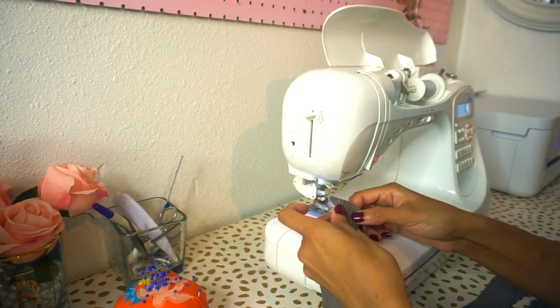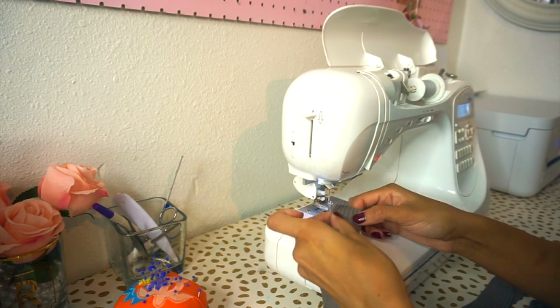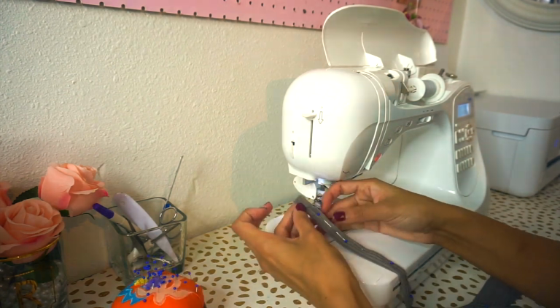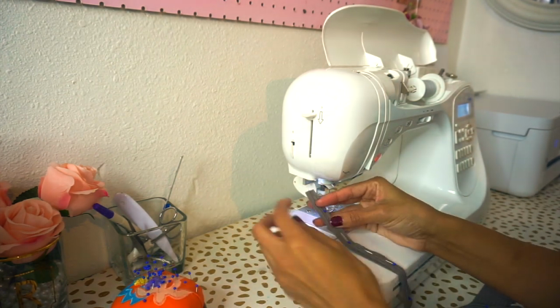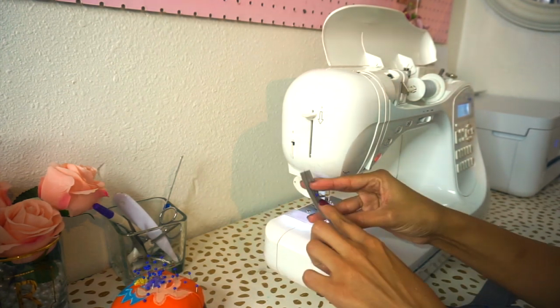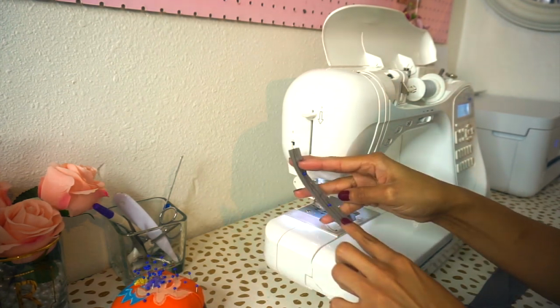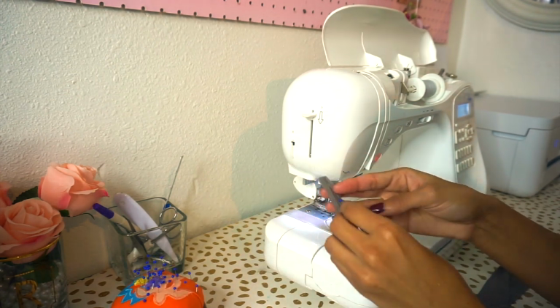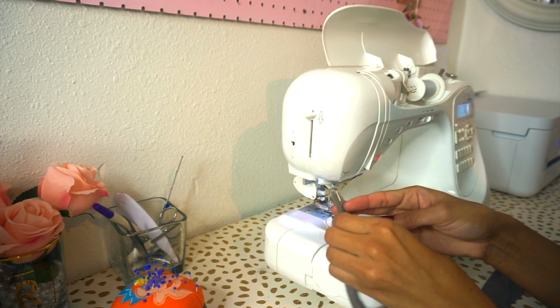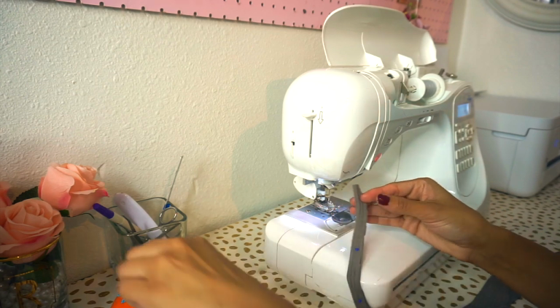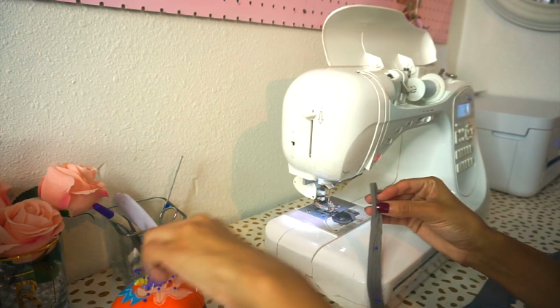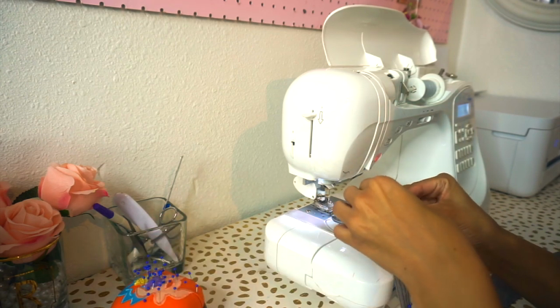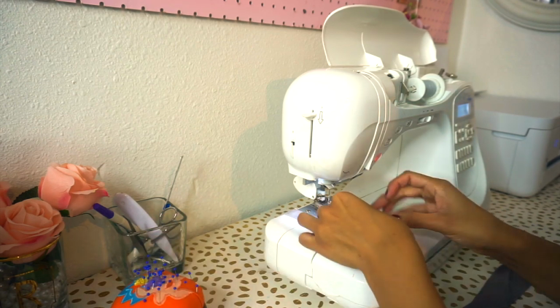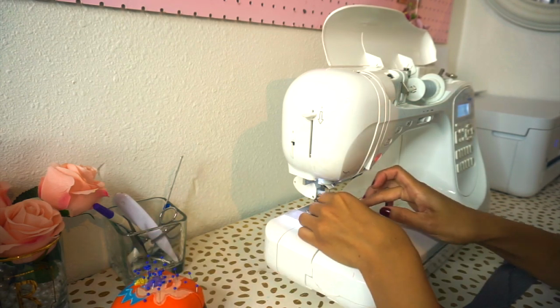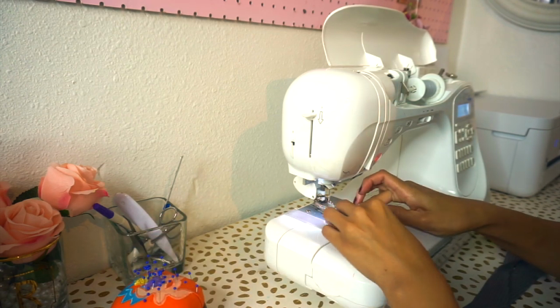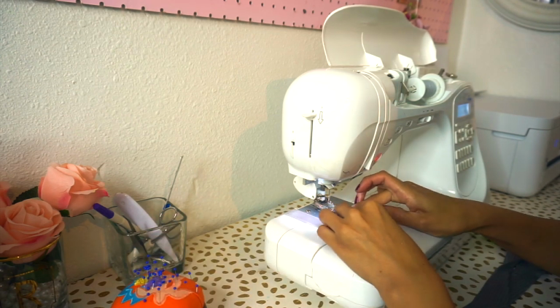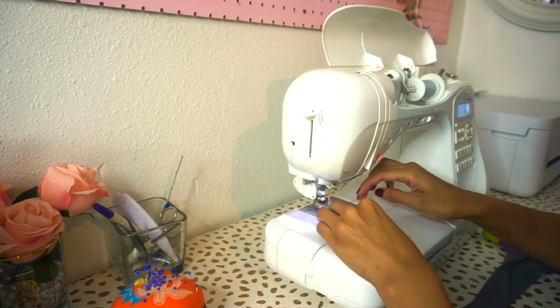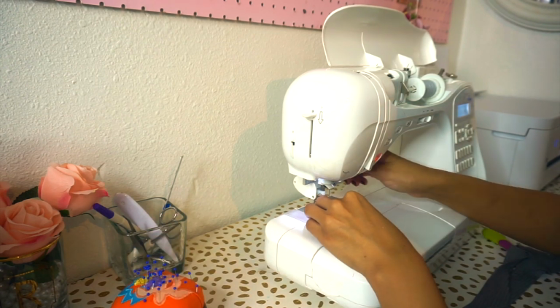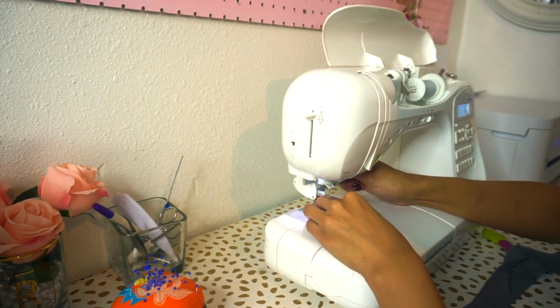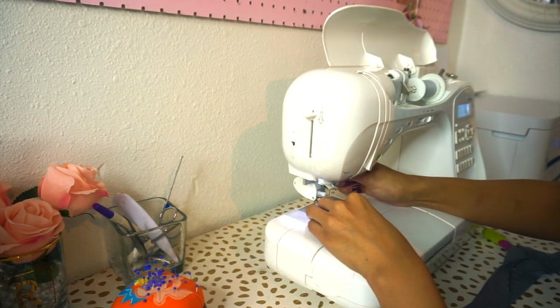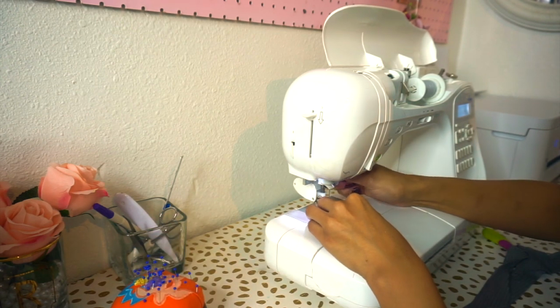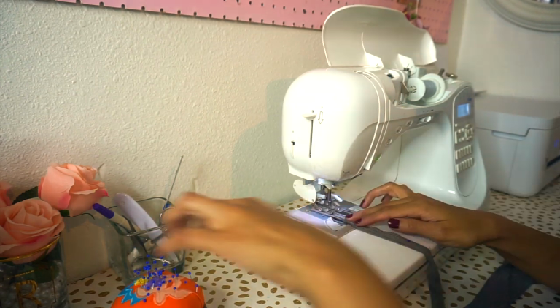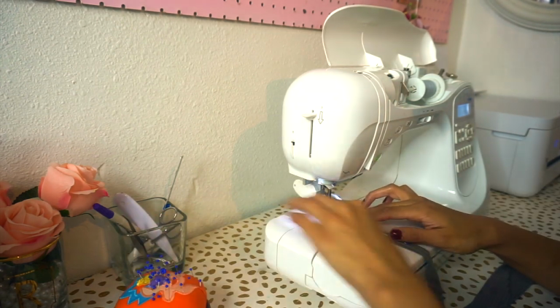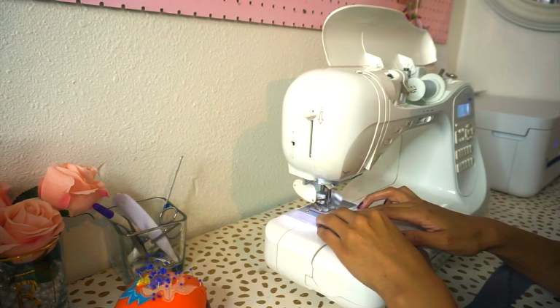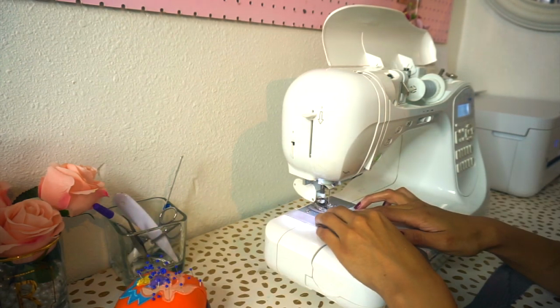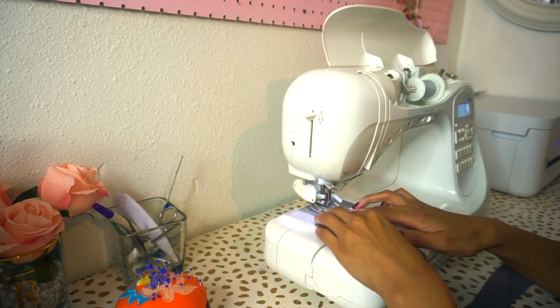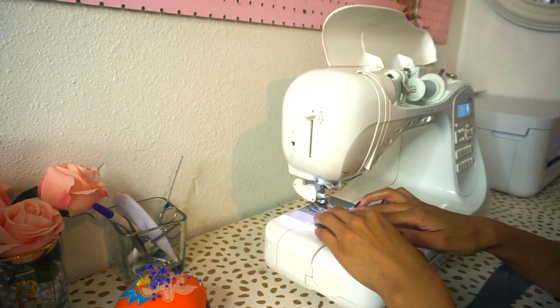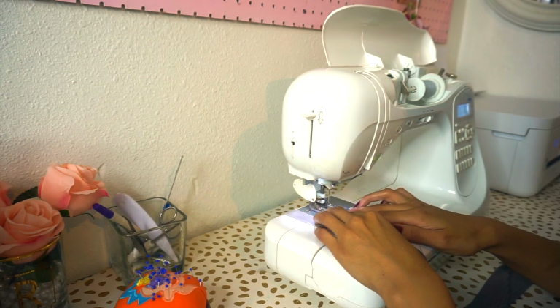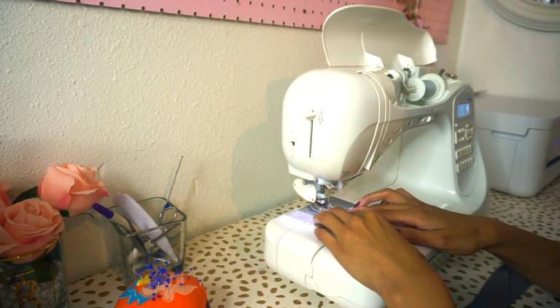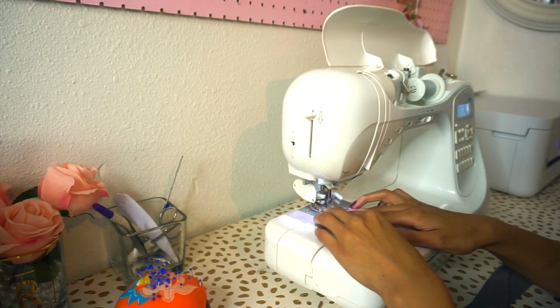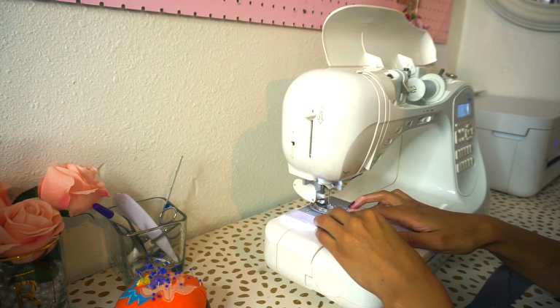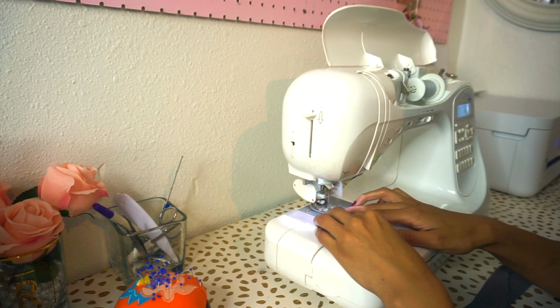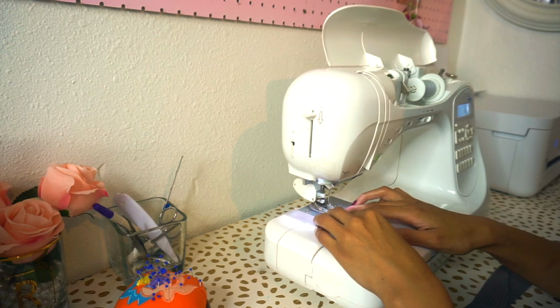When you get to your loop, sew that piece with a quarter of an inch seam allowance, so pretty close to the raw edge of the fabric.